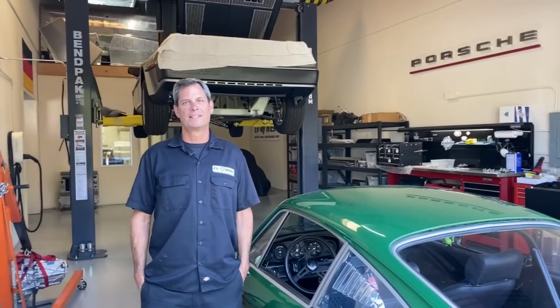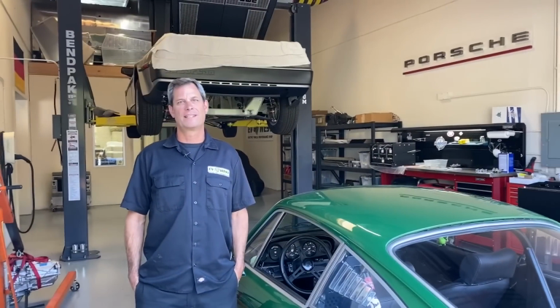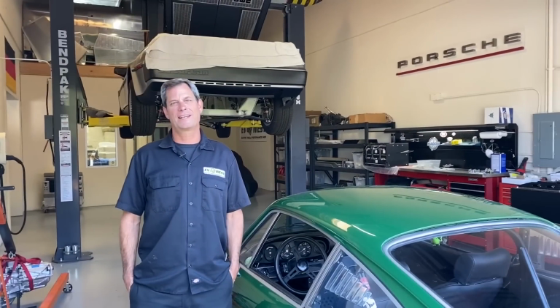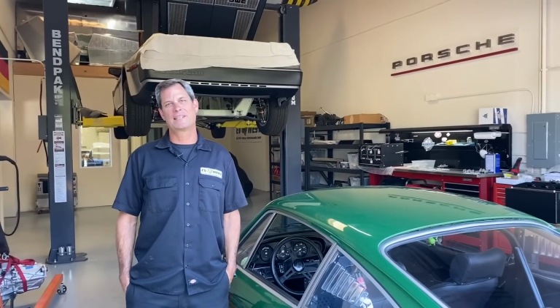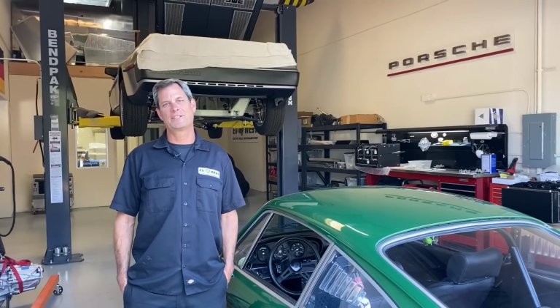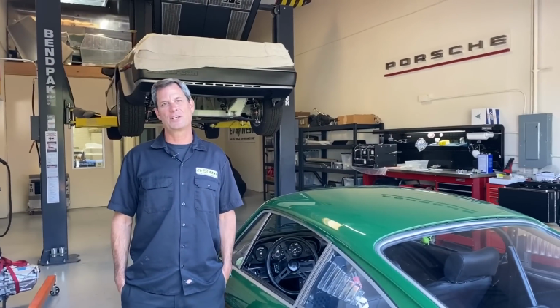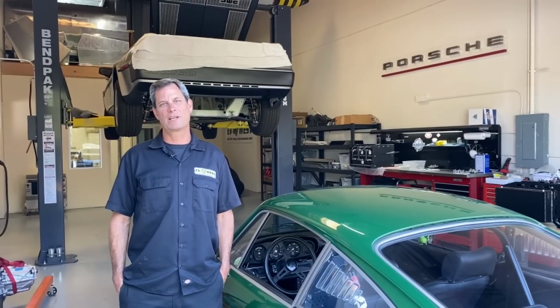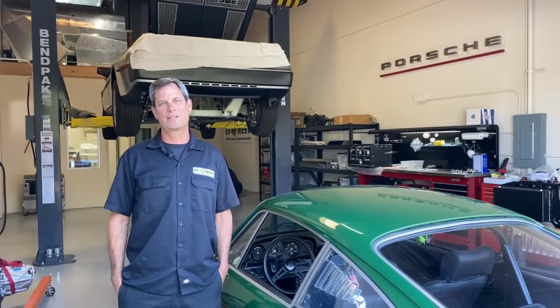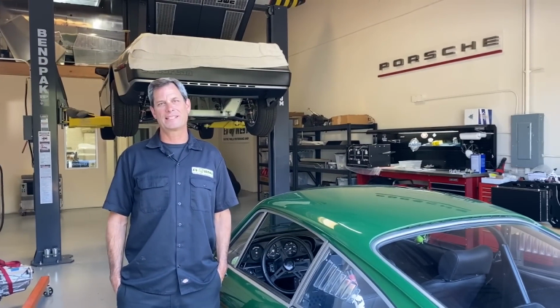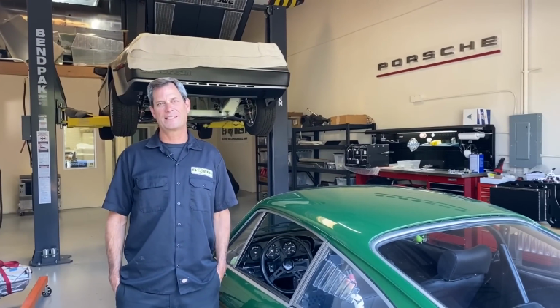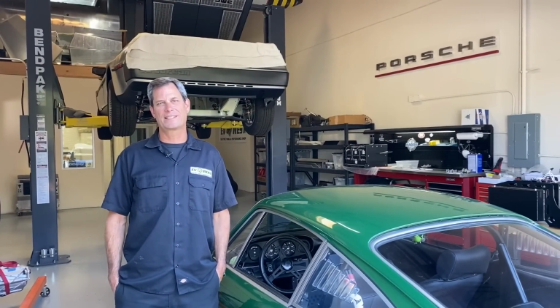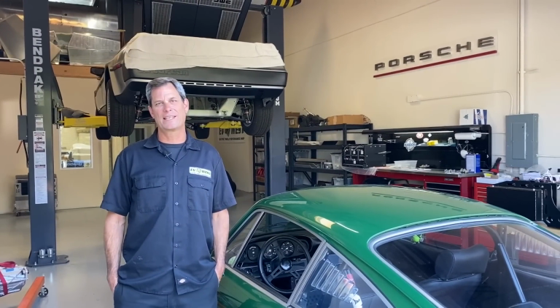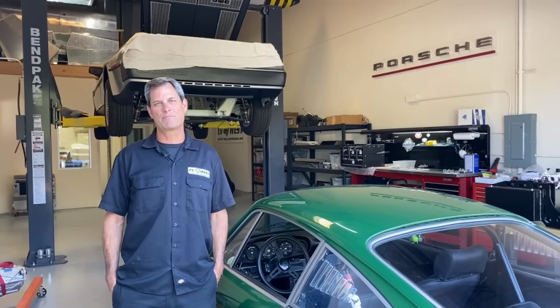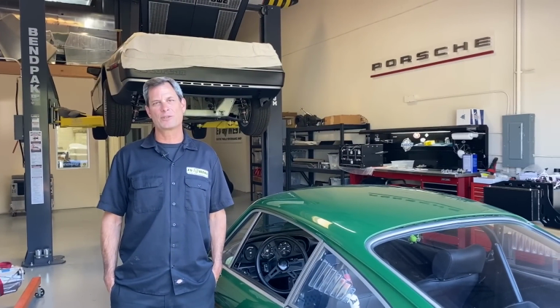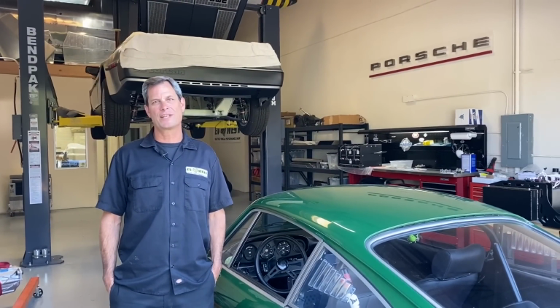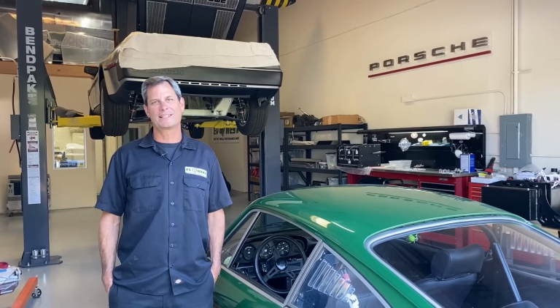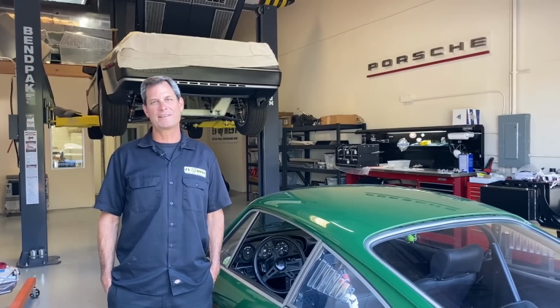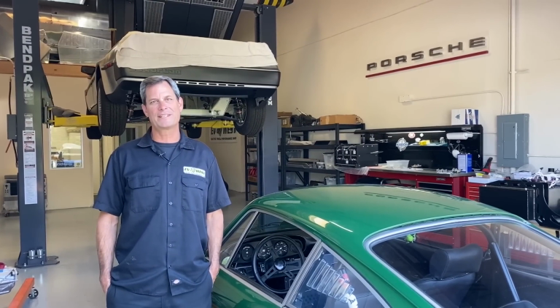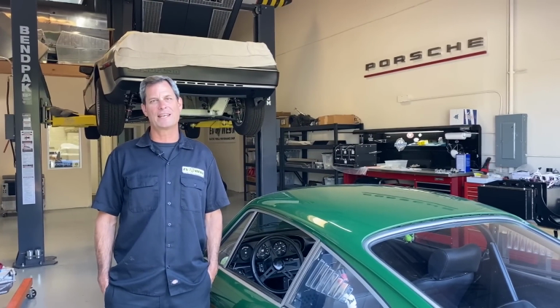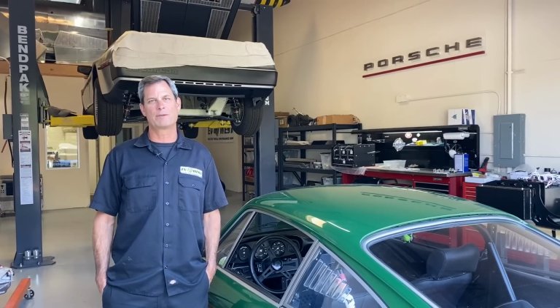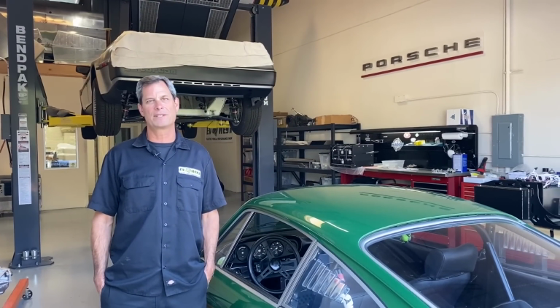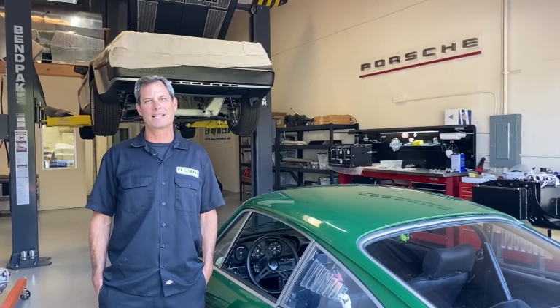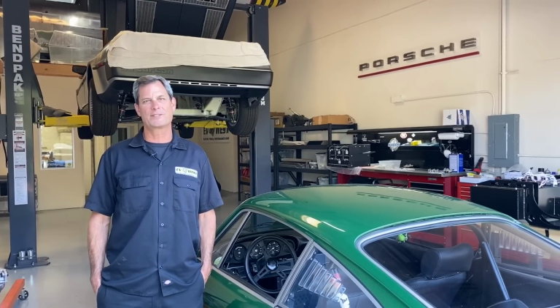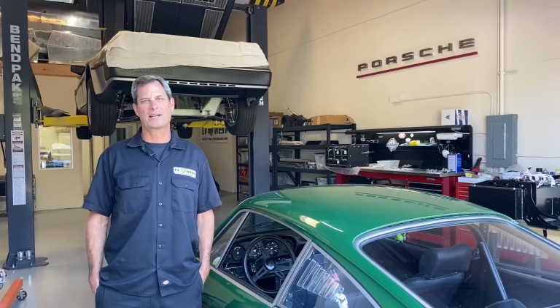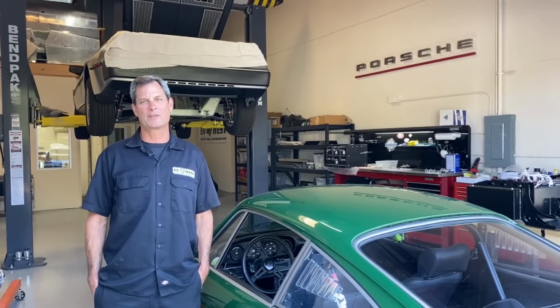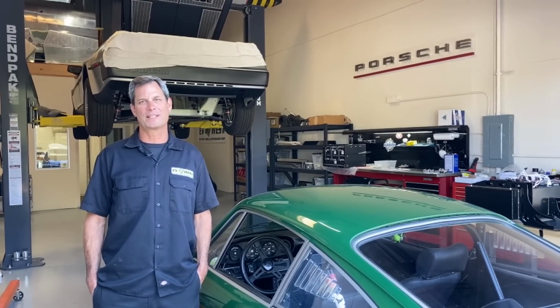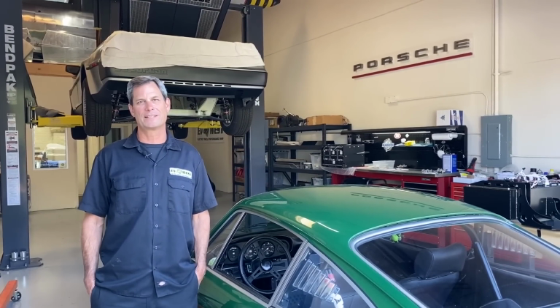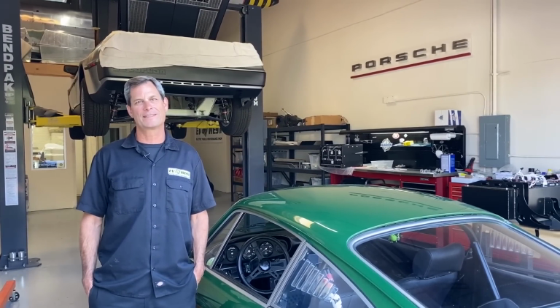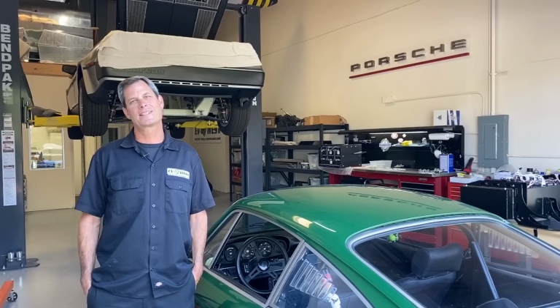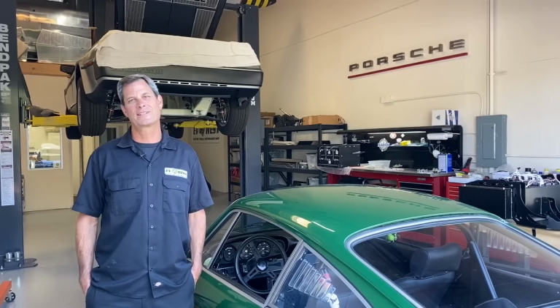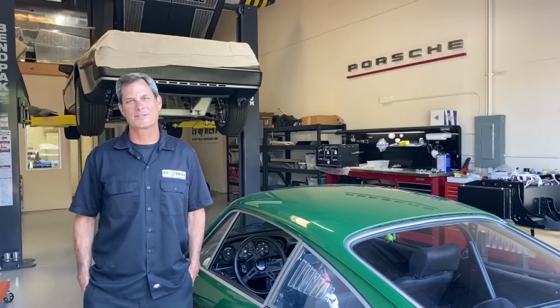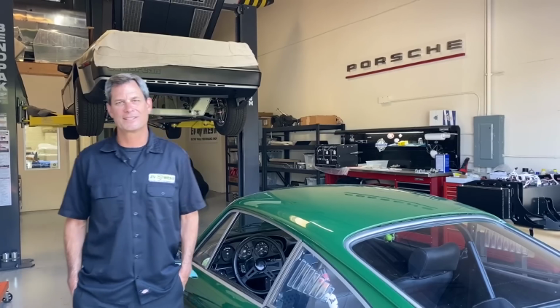Today on the EV Show we have a 1968 Porsche 911 and we put a Tesla drivetrain in it. Let's take a closer look.